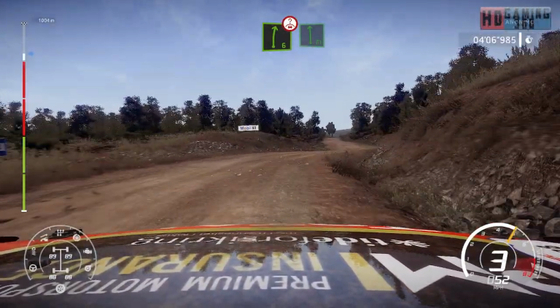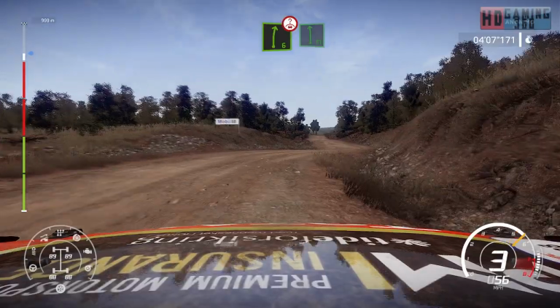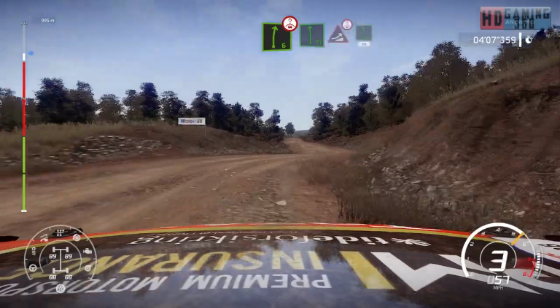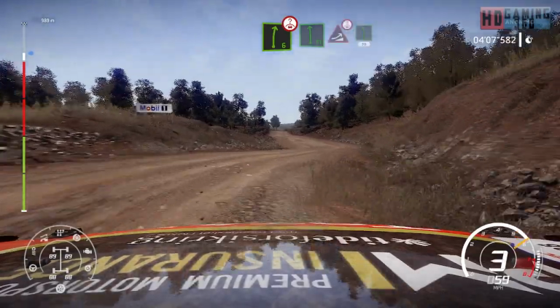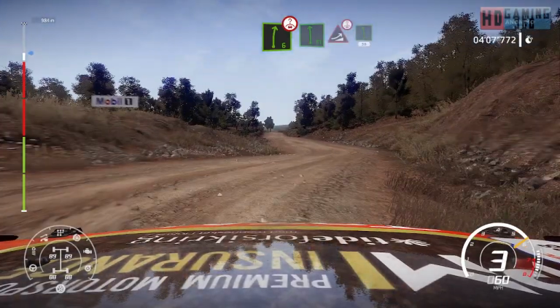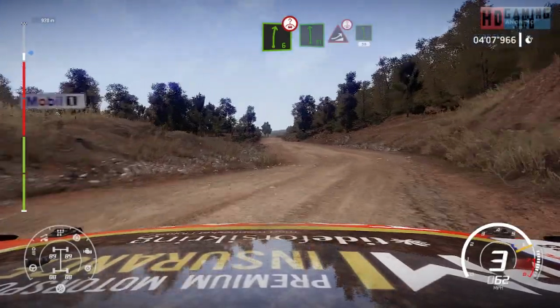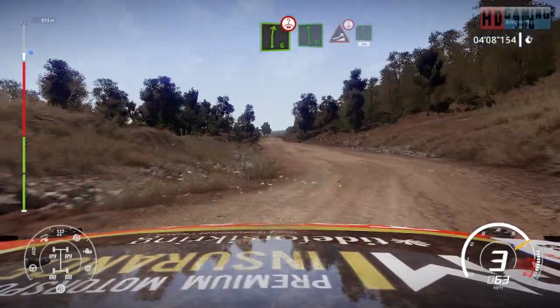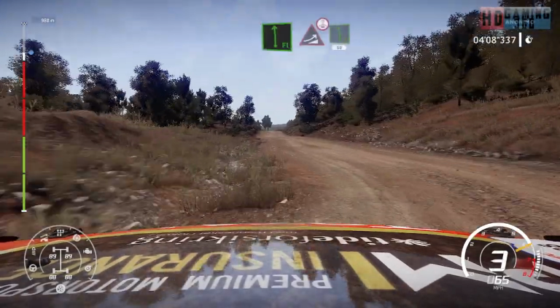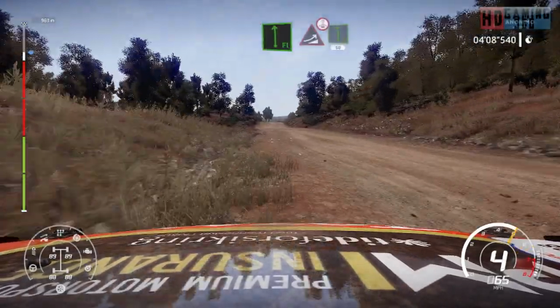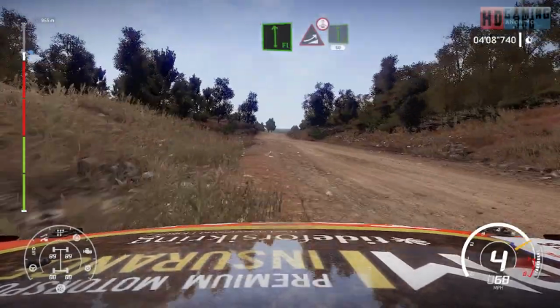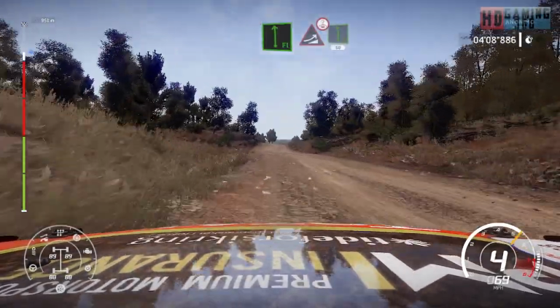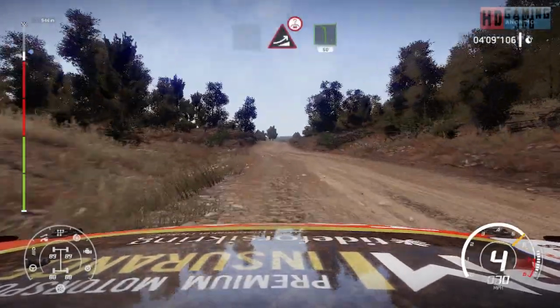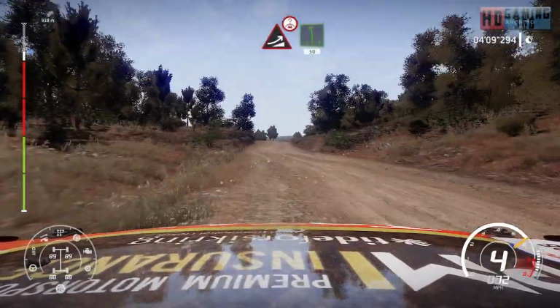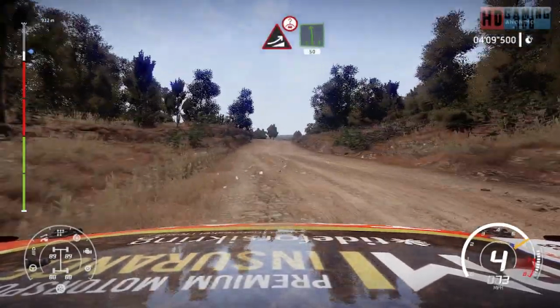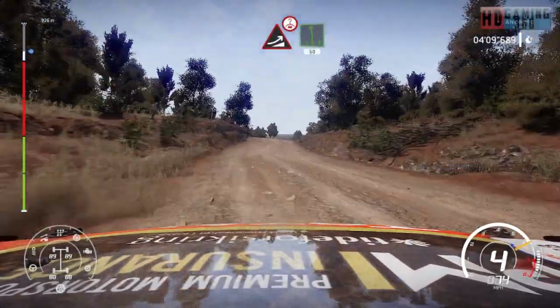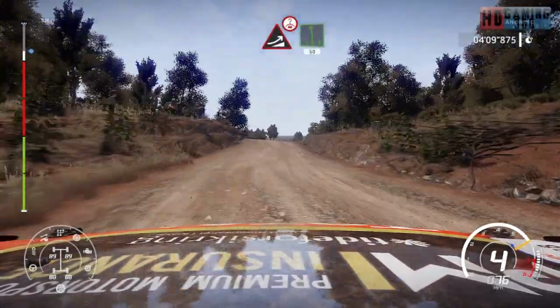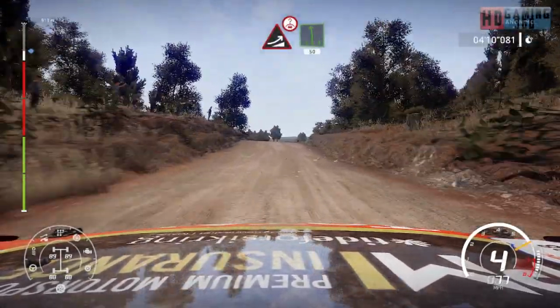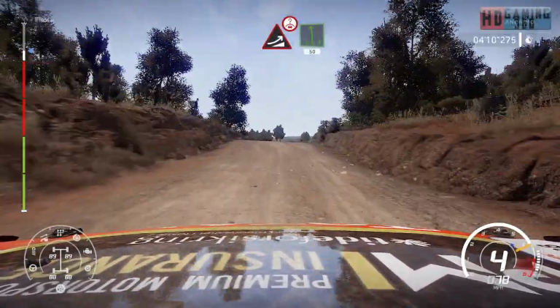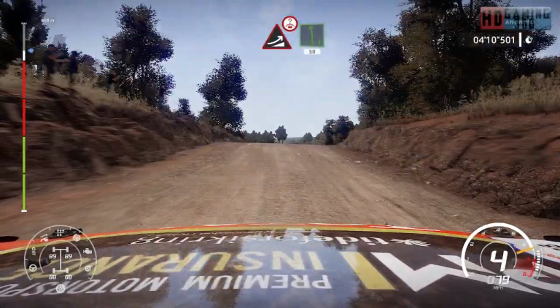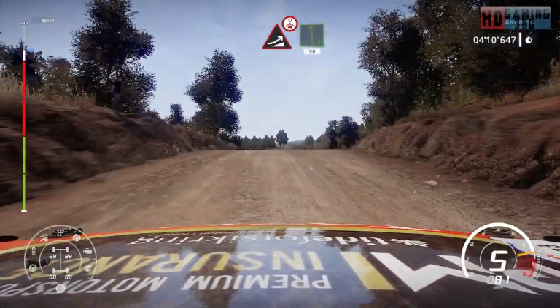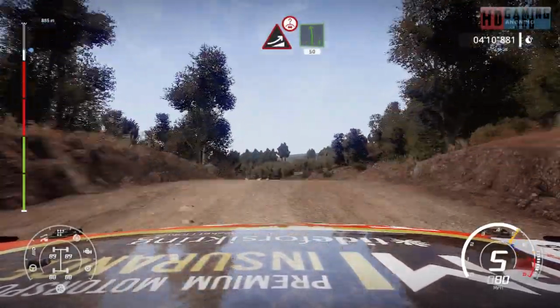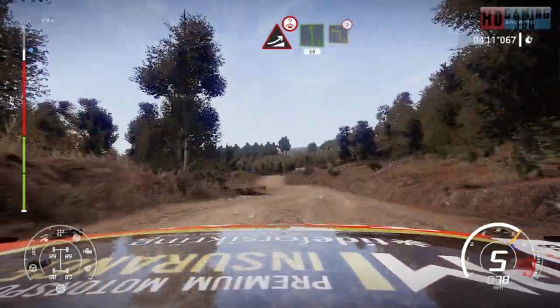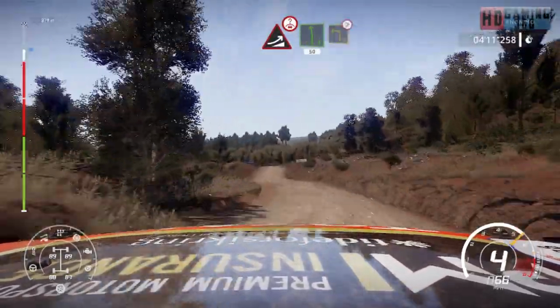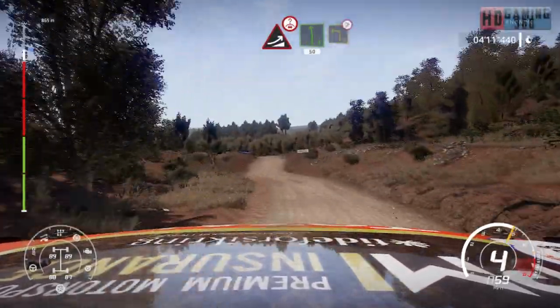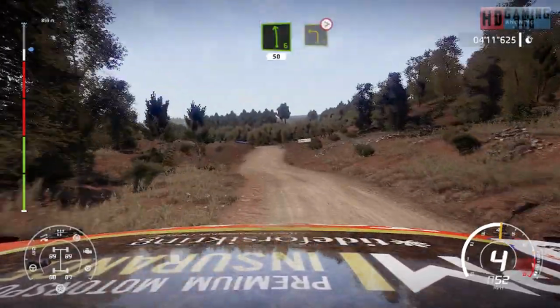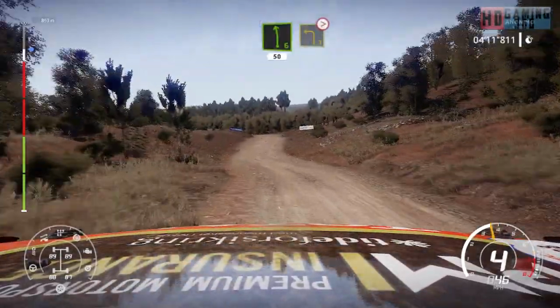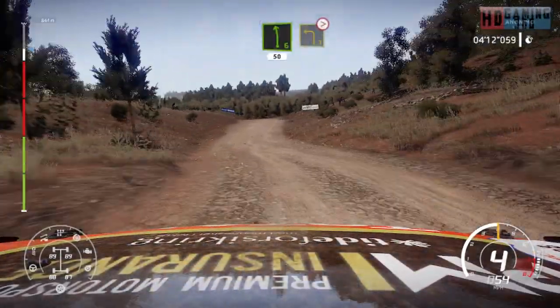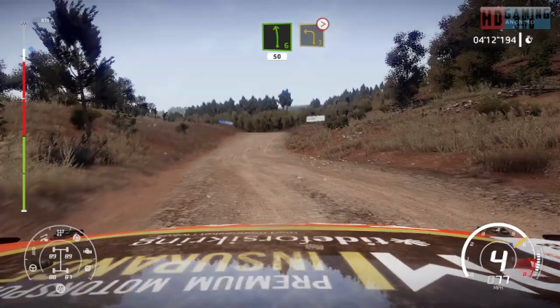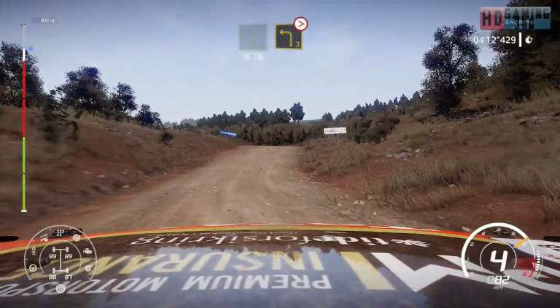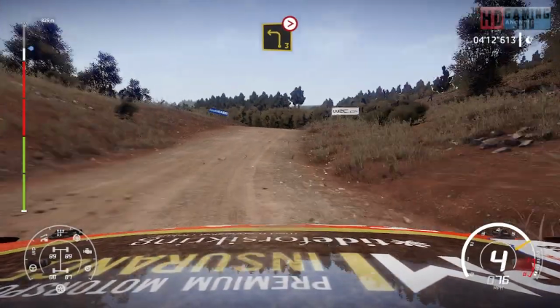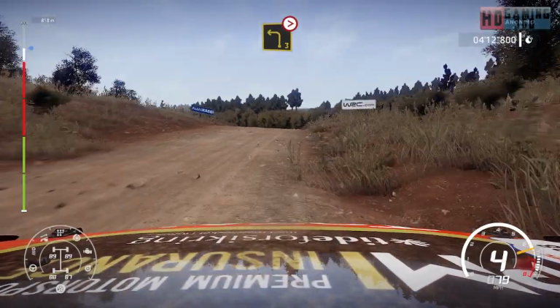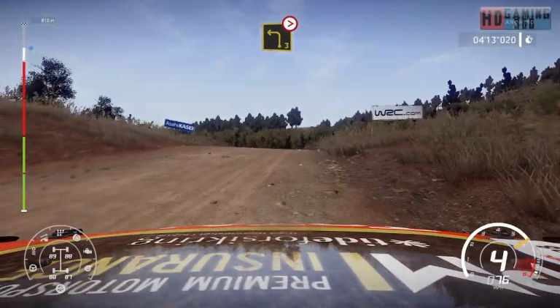And keep middle for jump, over crest, into left 6, 50. Bumping, into hard break for left 3, tightens.